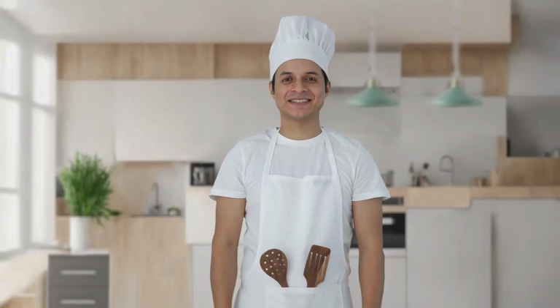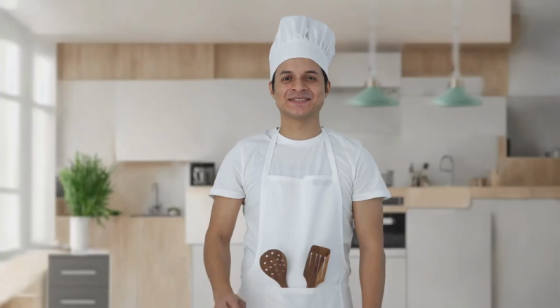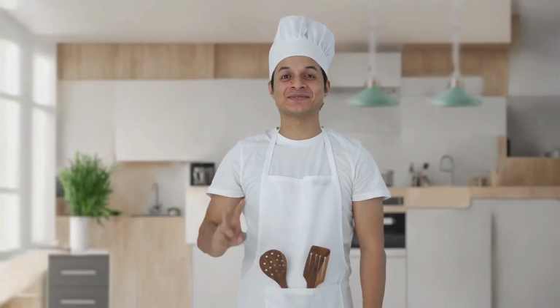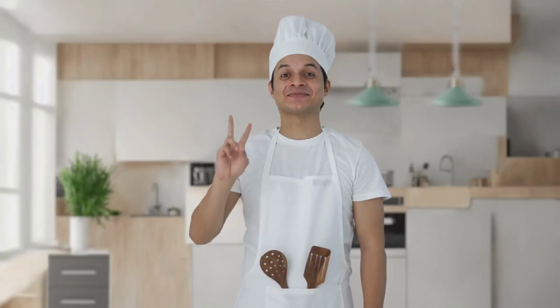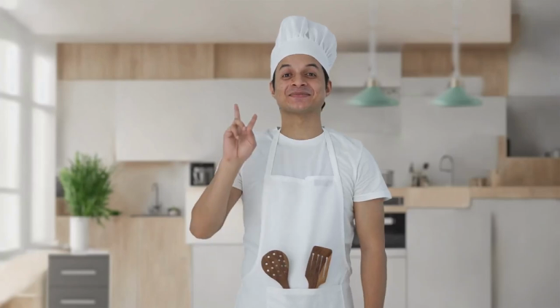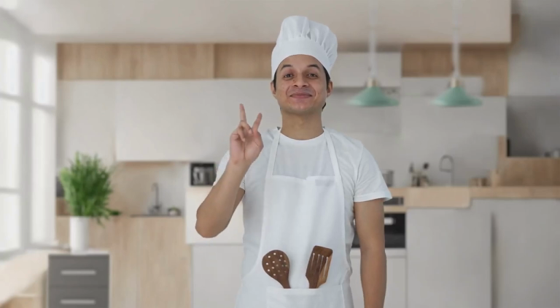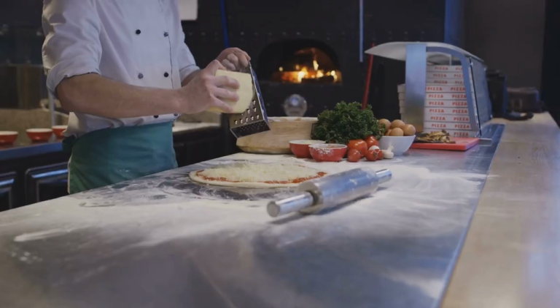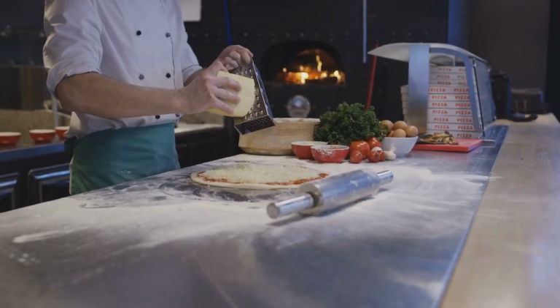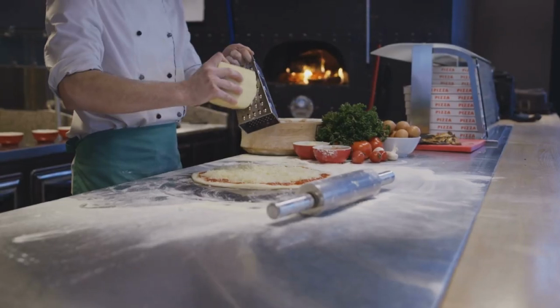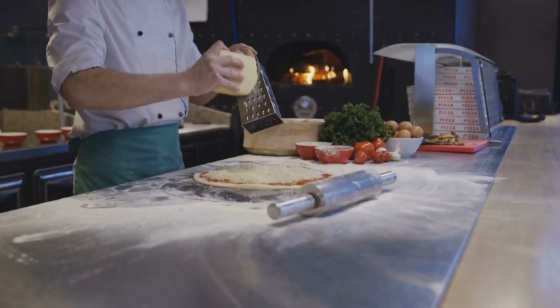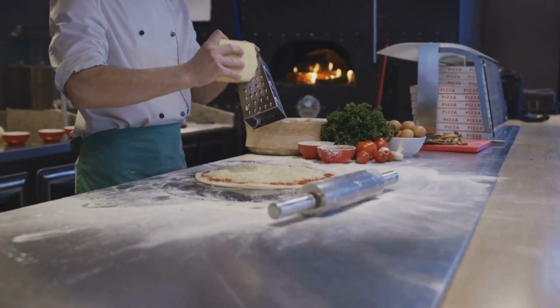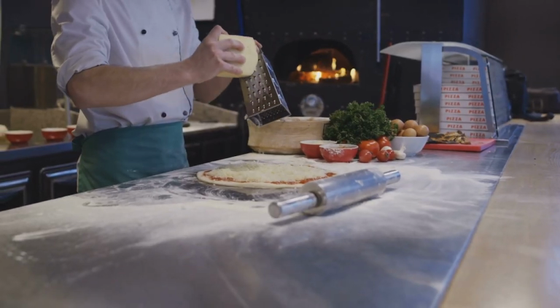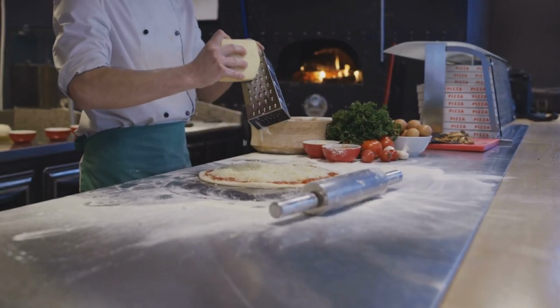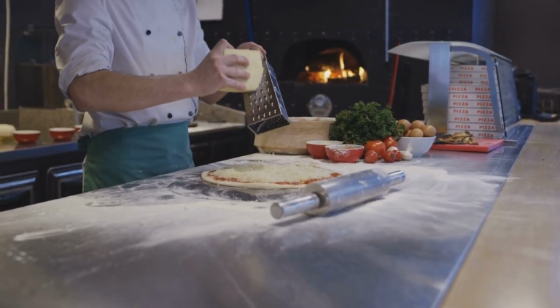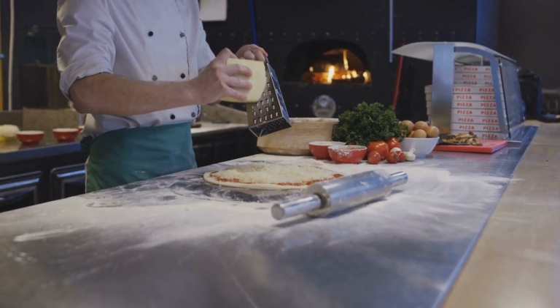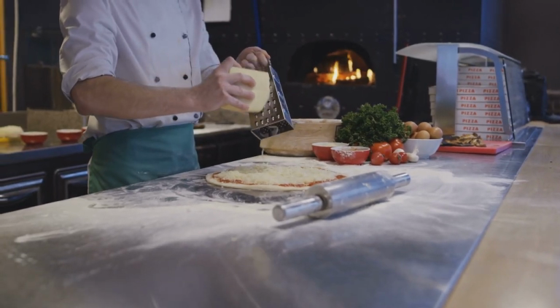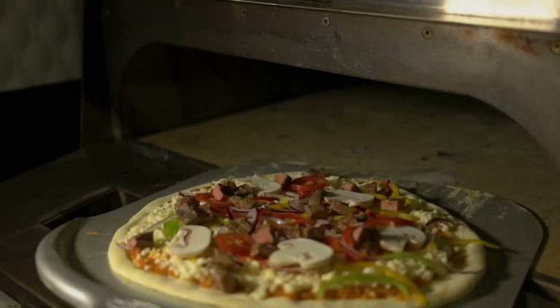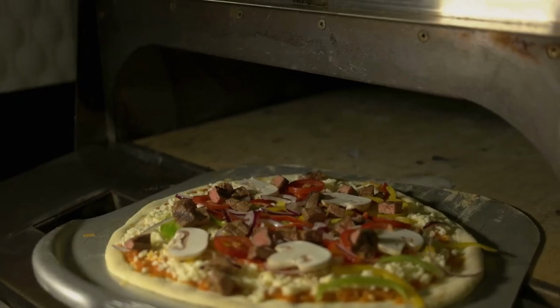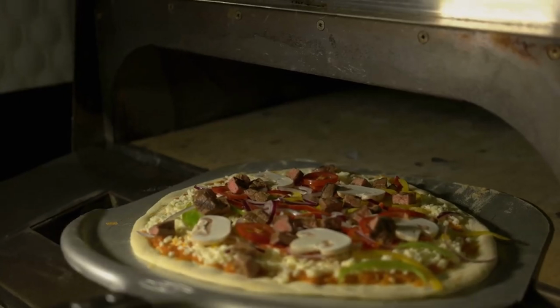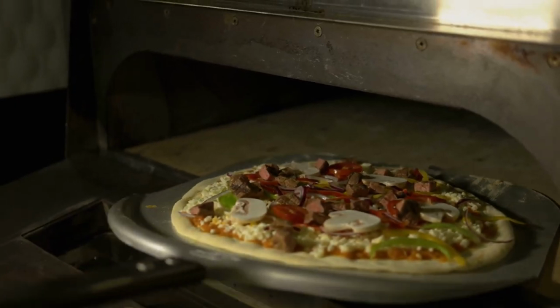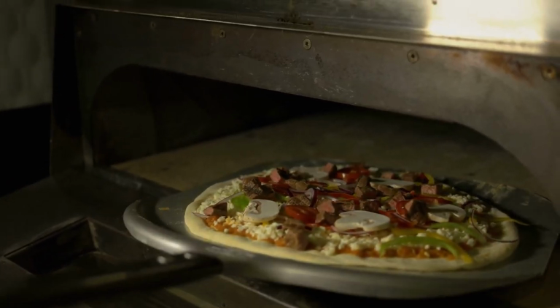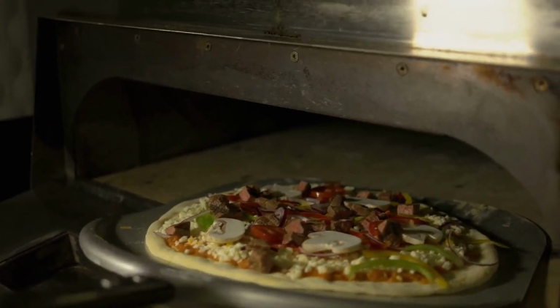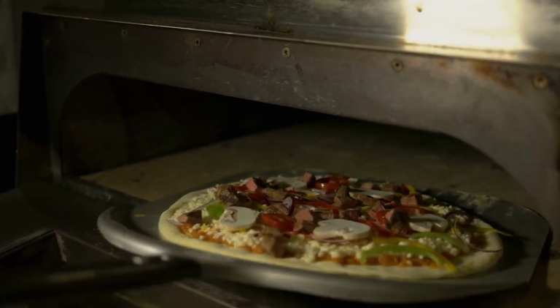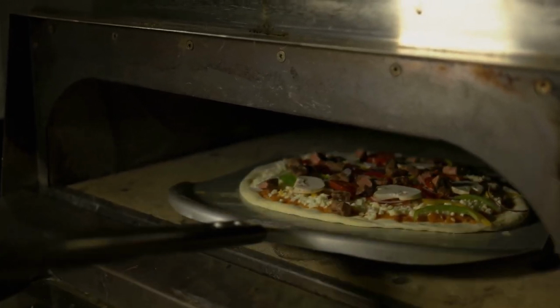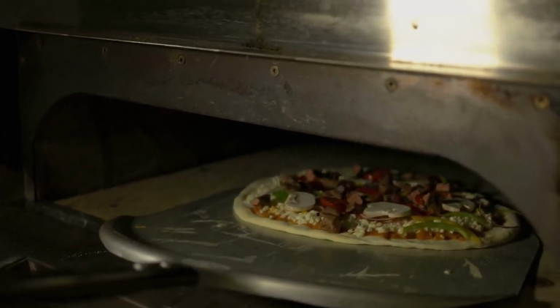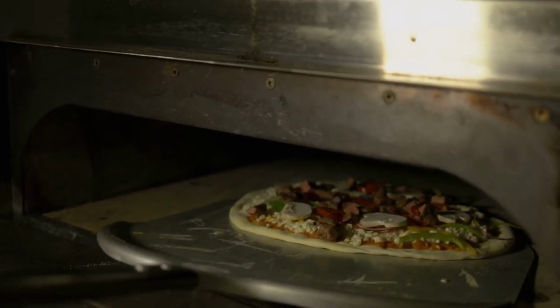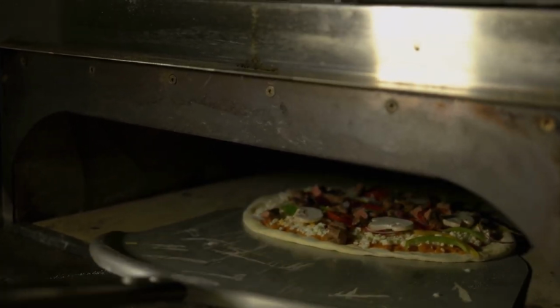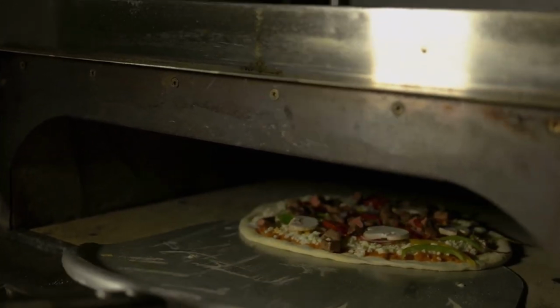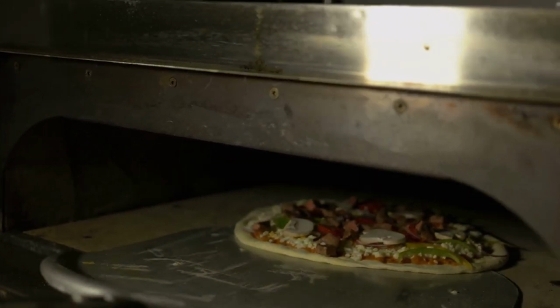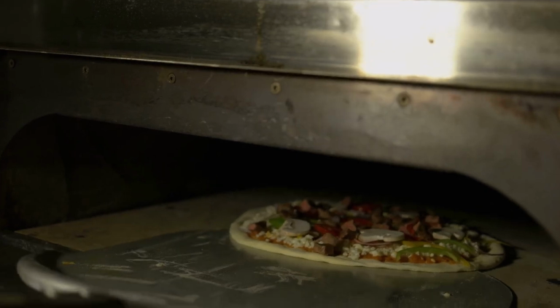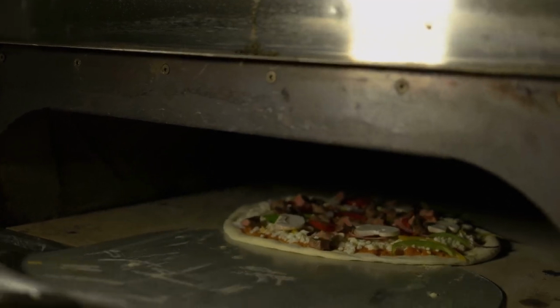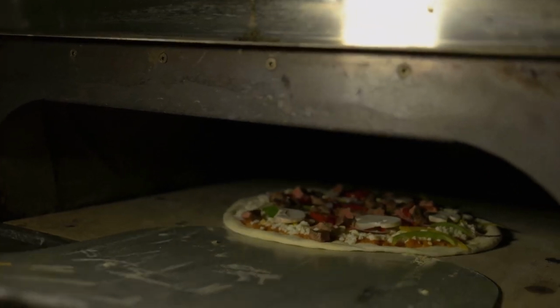Hi there, pizza lovers. Today we're making a great pizza at home that's easy, delicious and sure to impress. Let's dive right in.